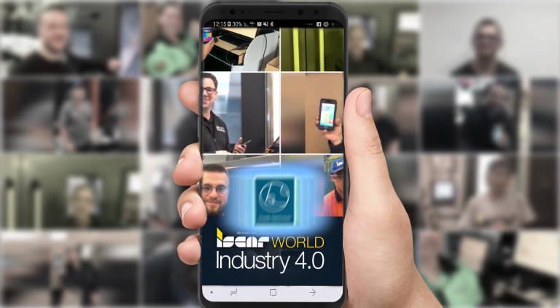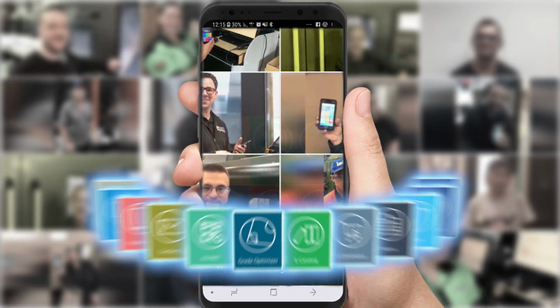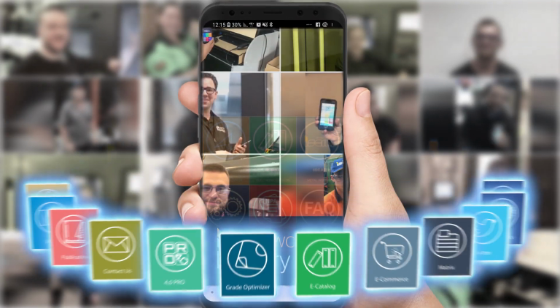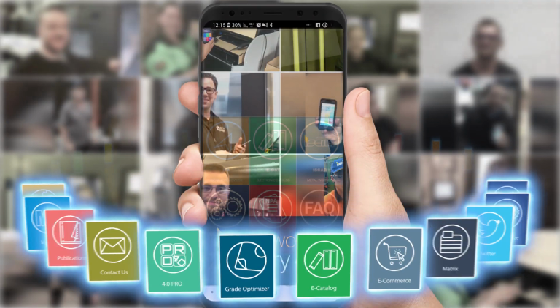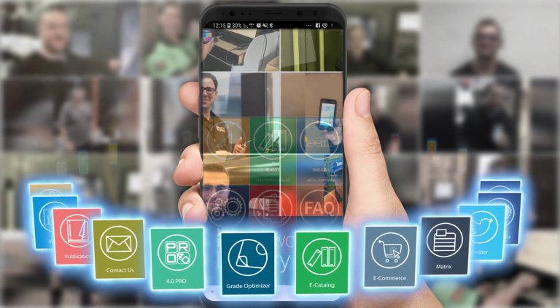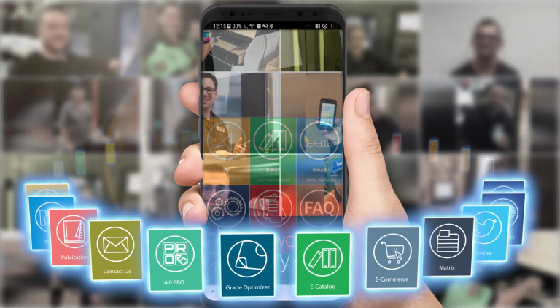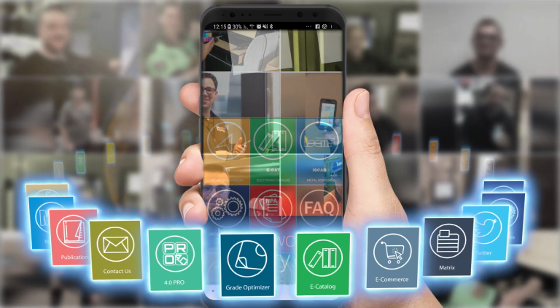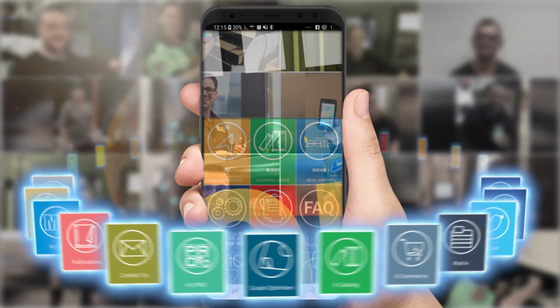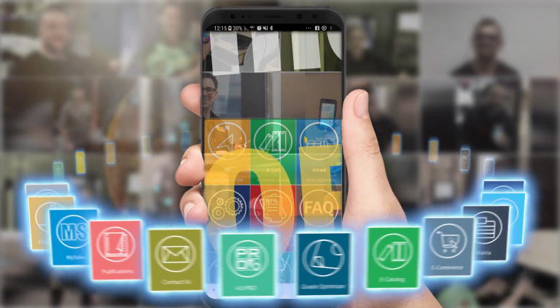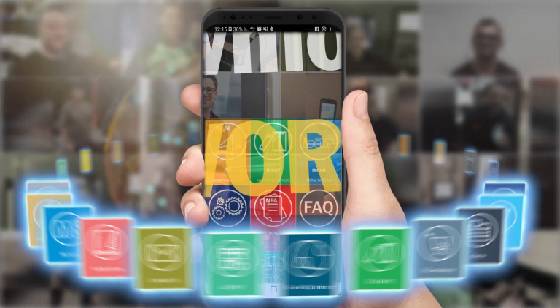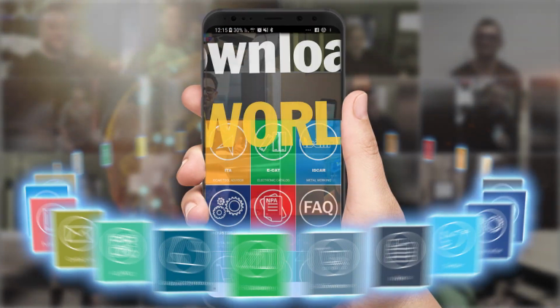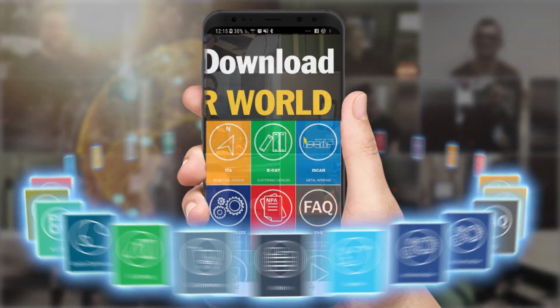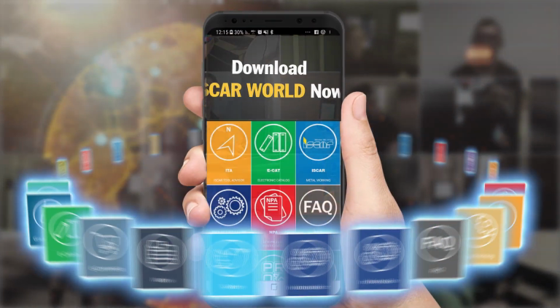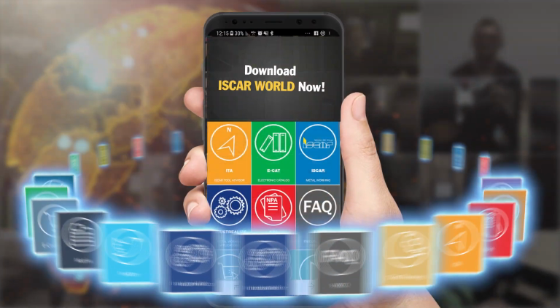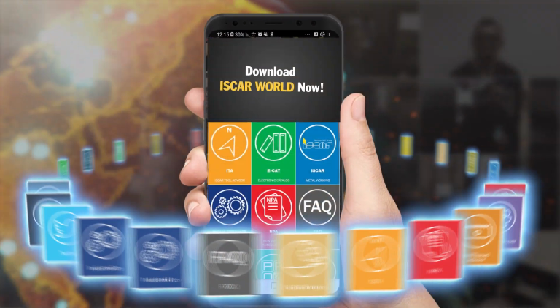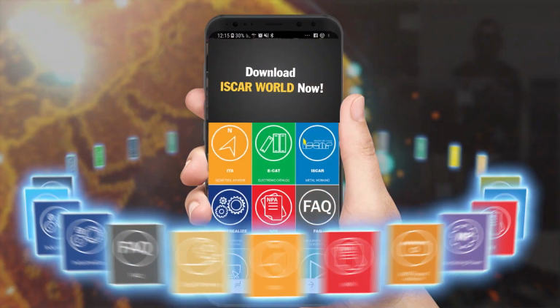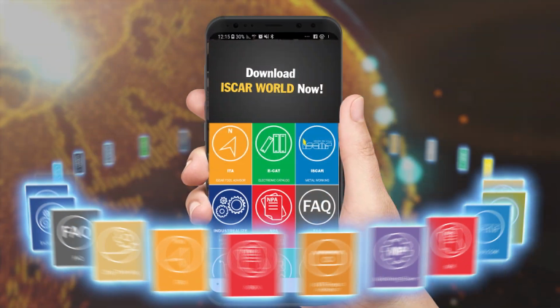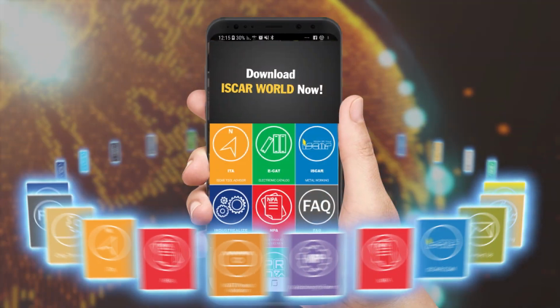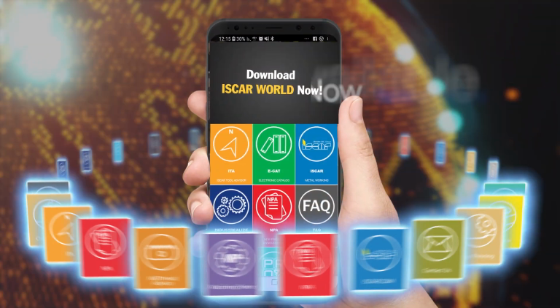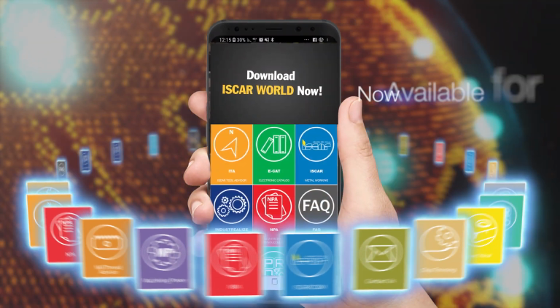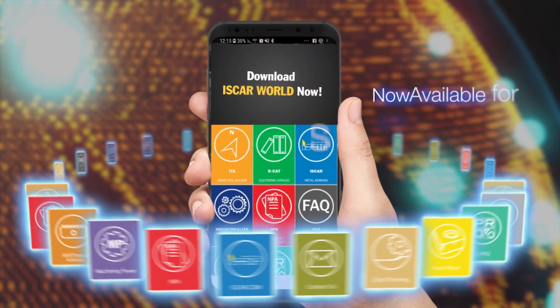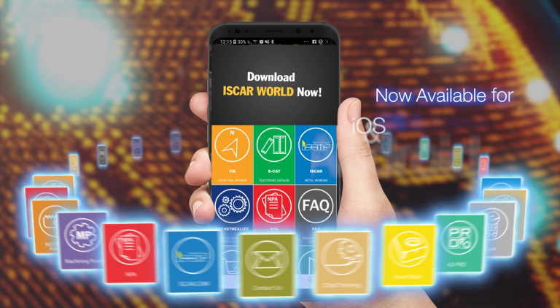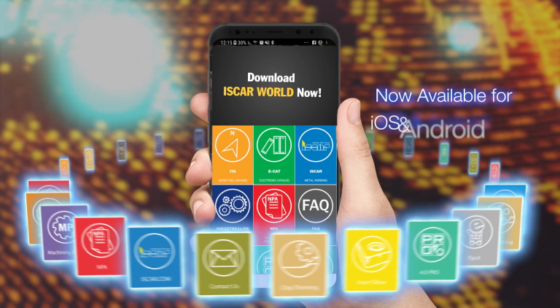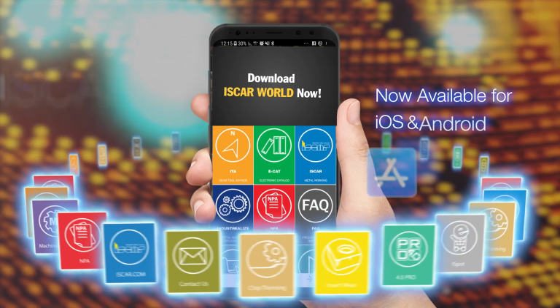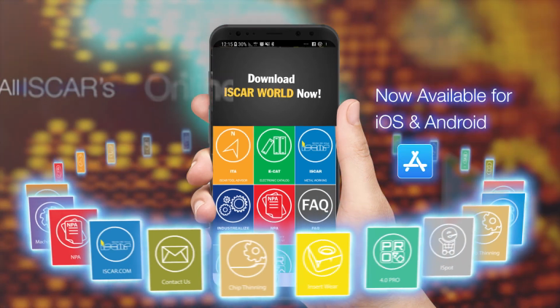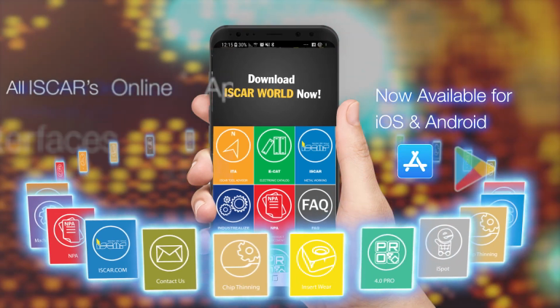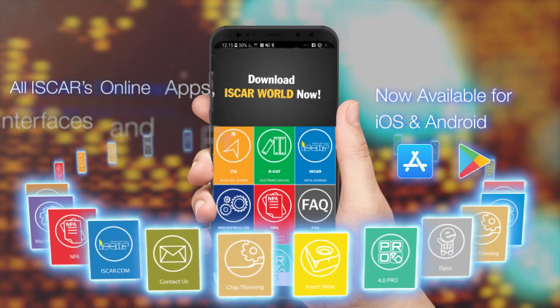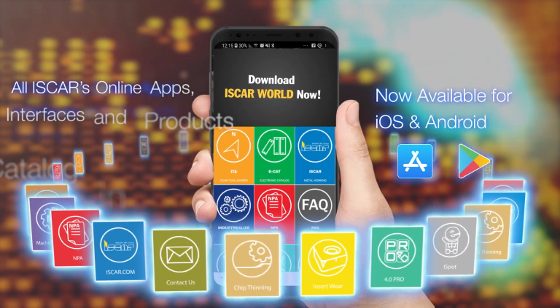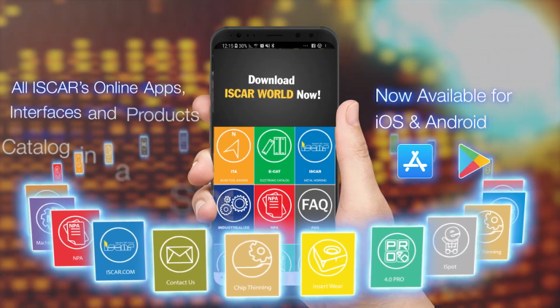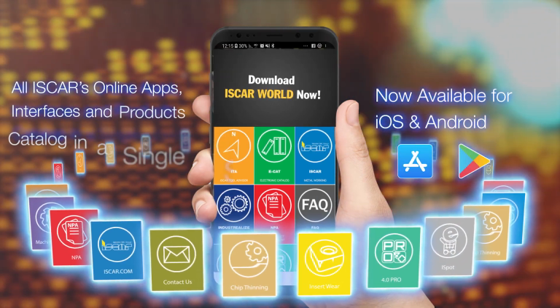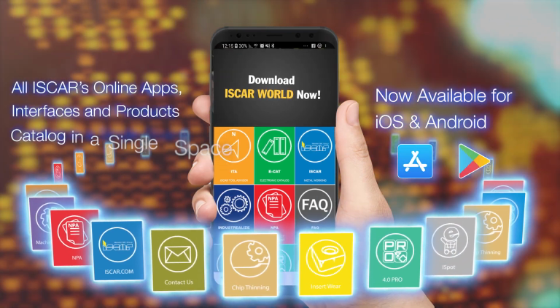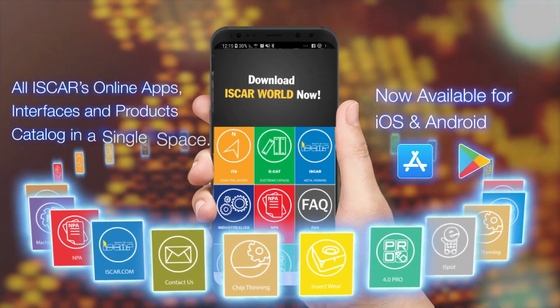Connect to Iskar World today. Available on Apple Store and Google Play.